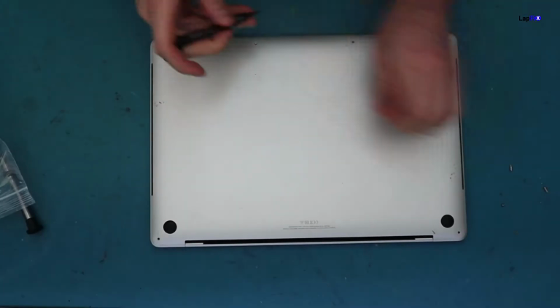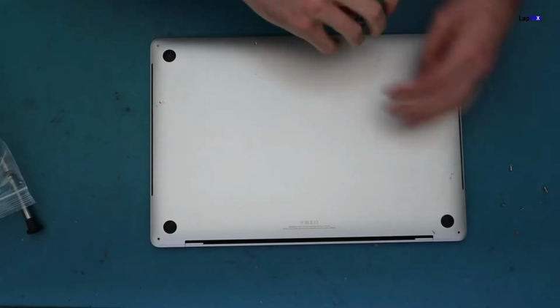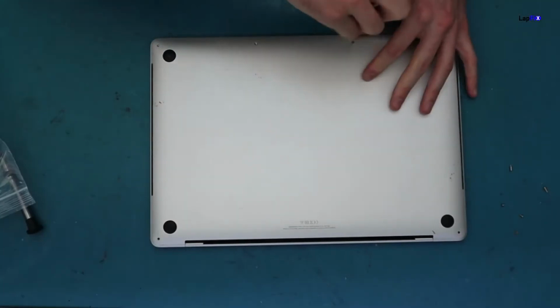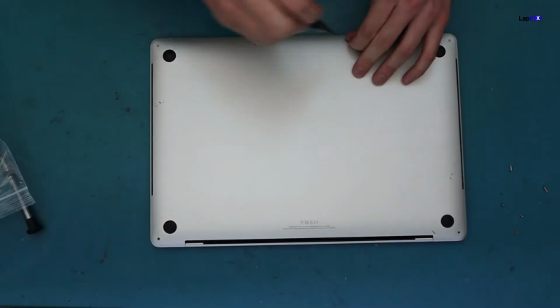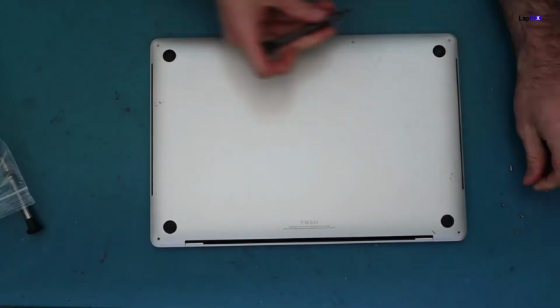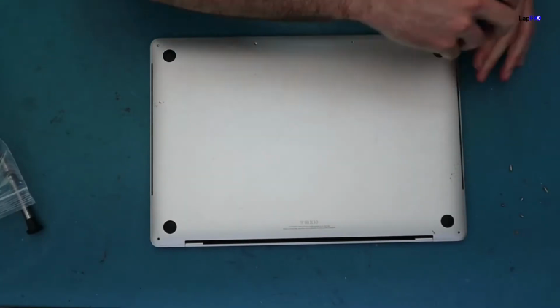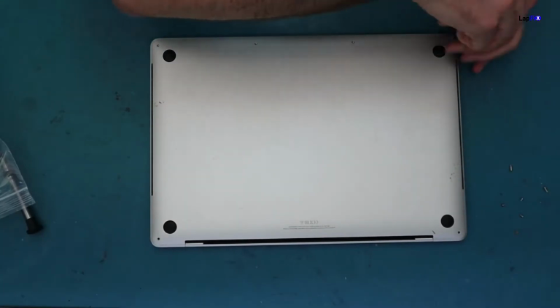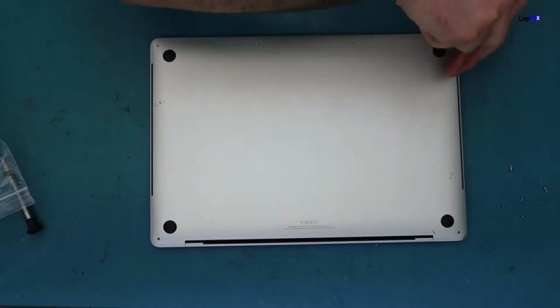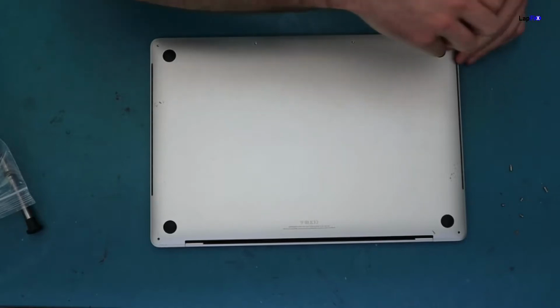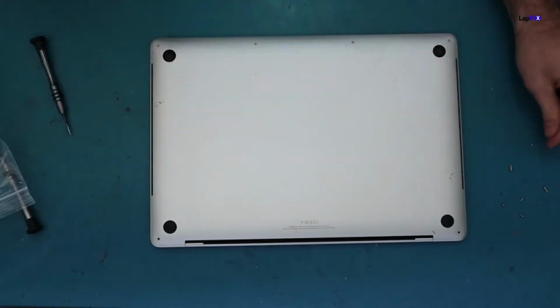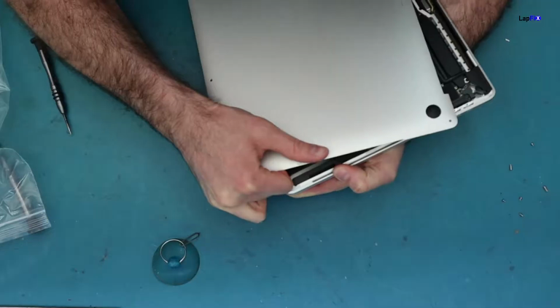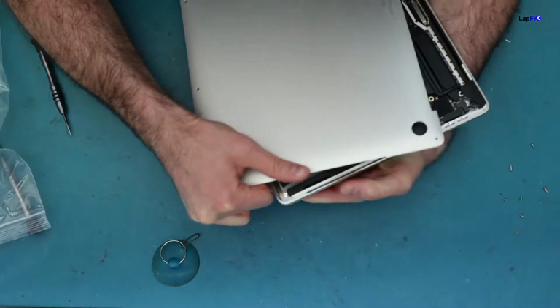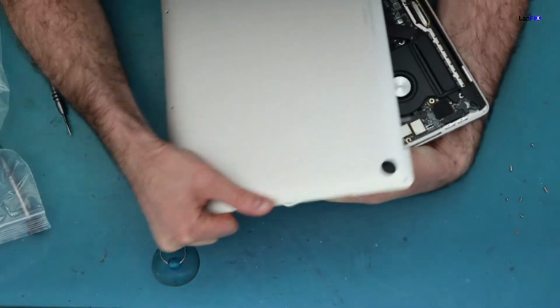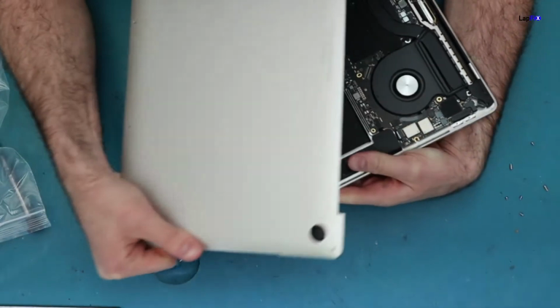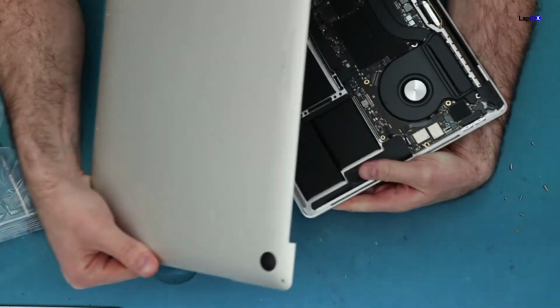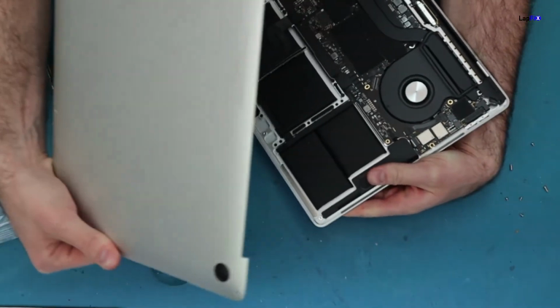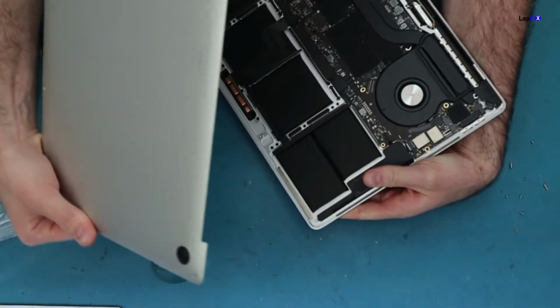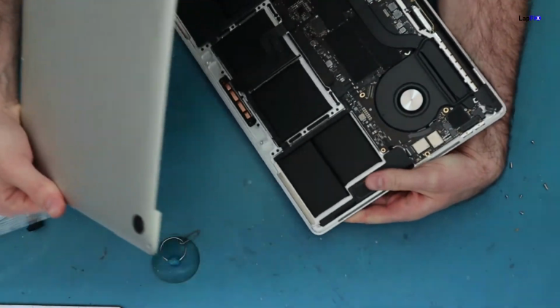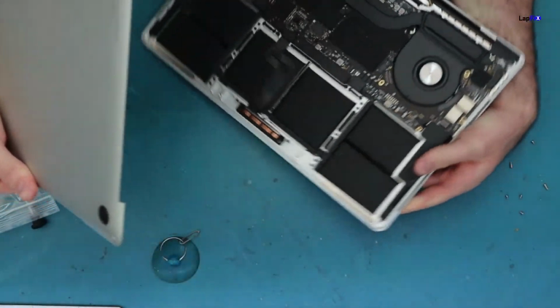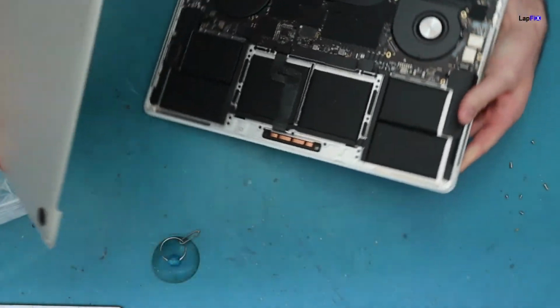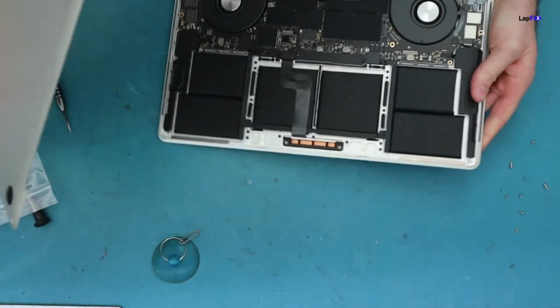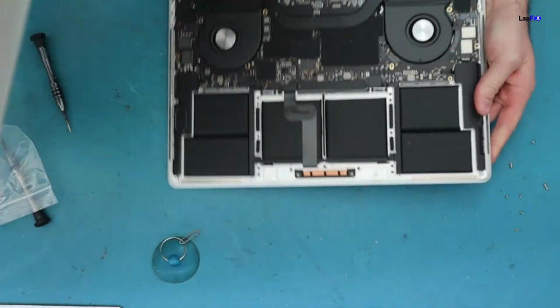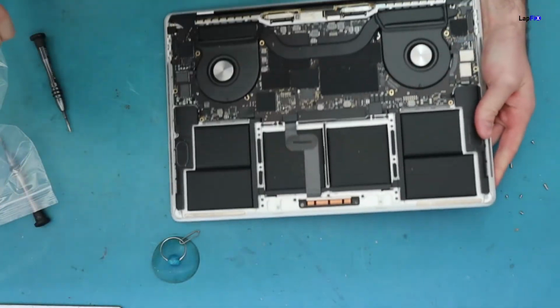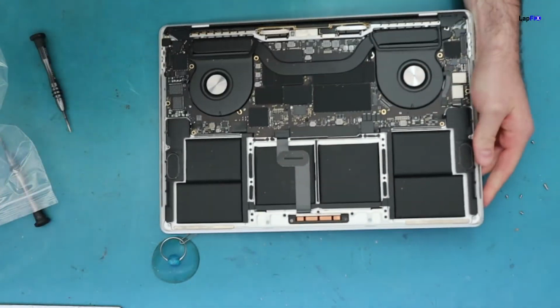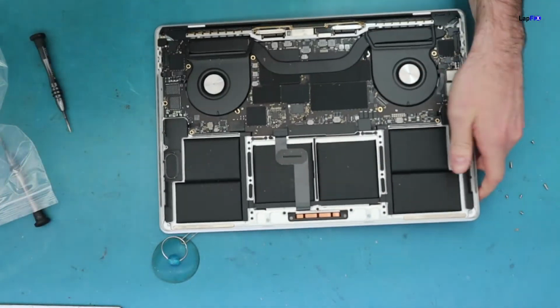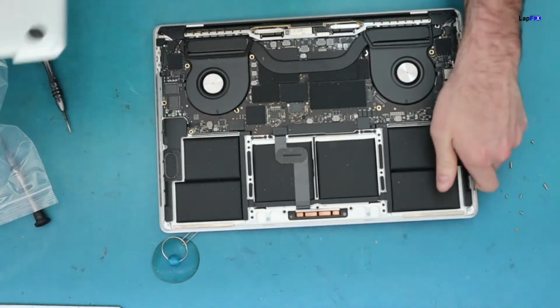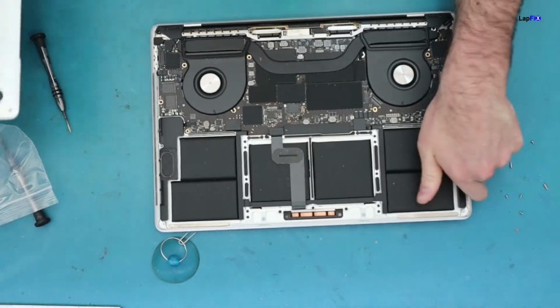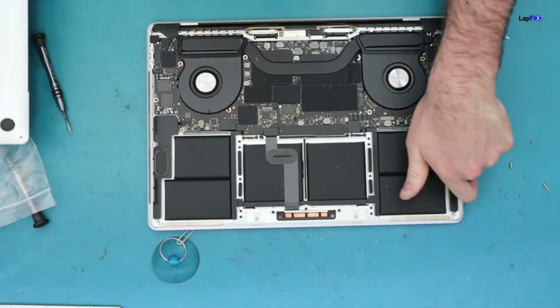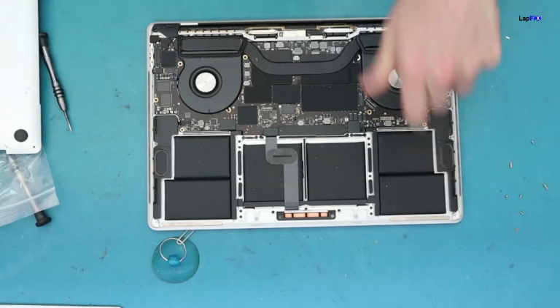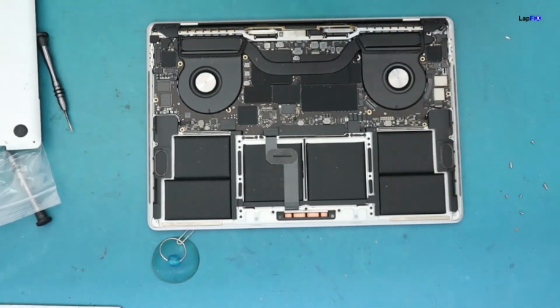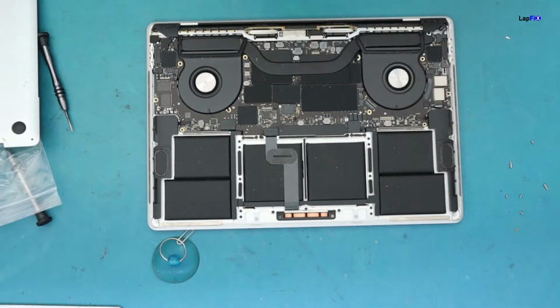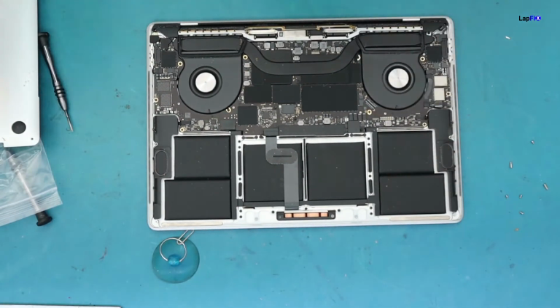Once you get the back cover off, what you want to do is just take out the battery connection — it's just one cable, no problem.